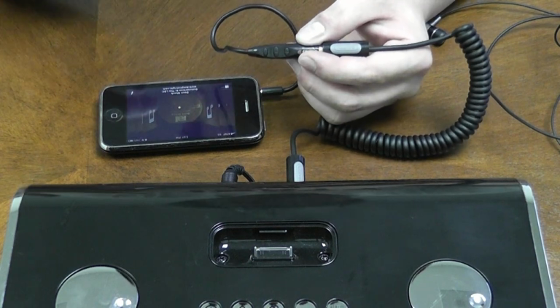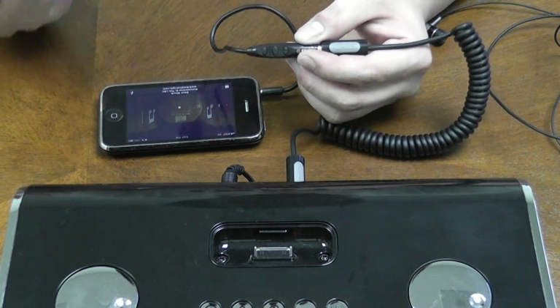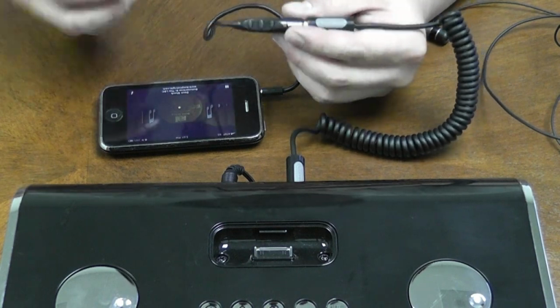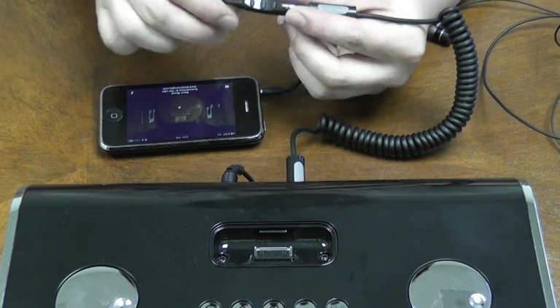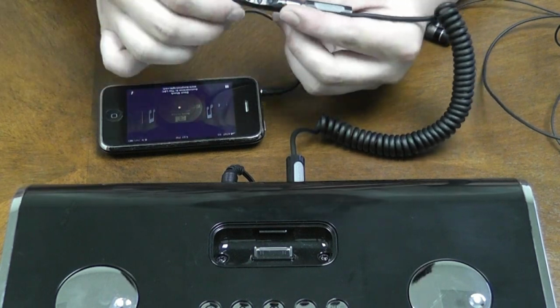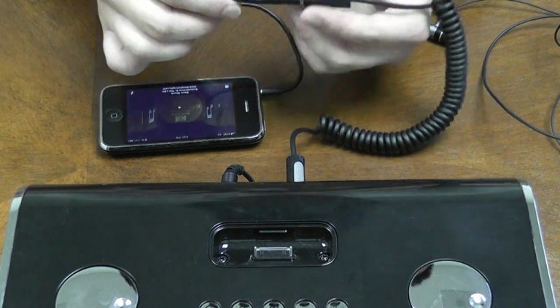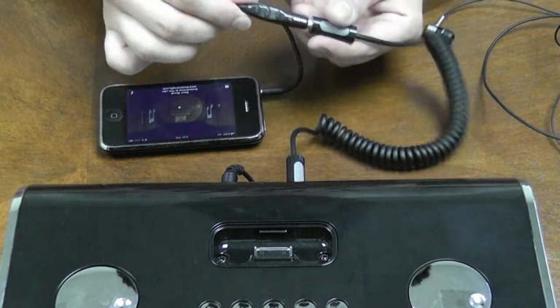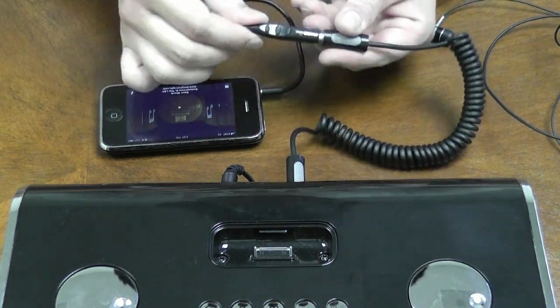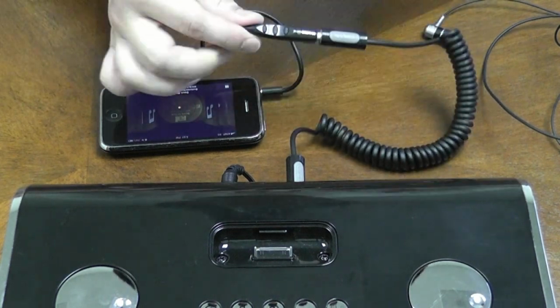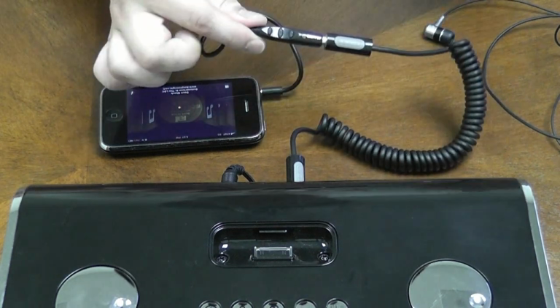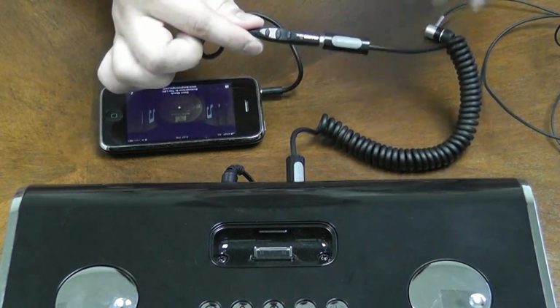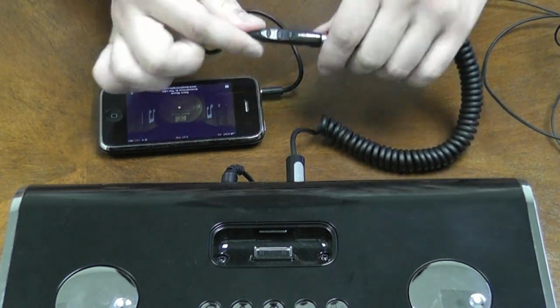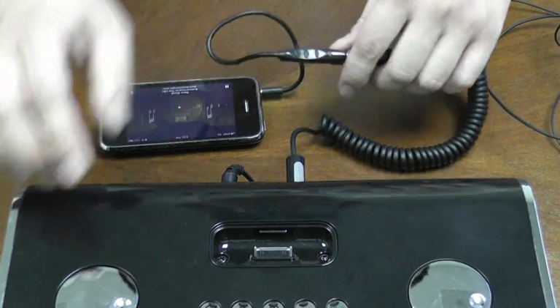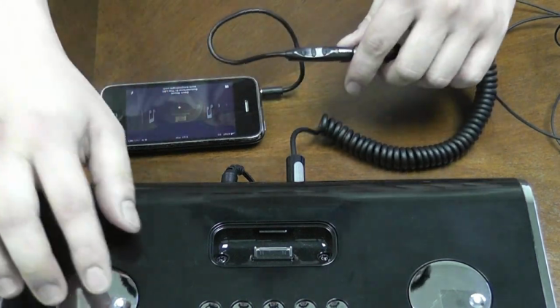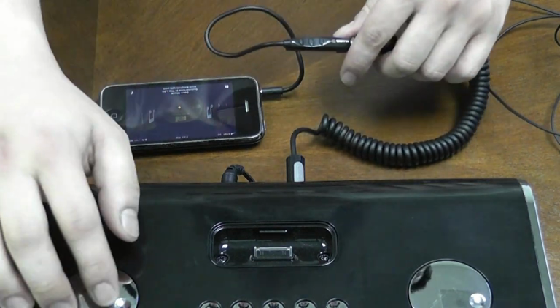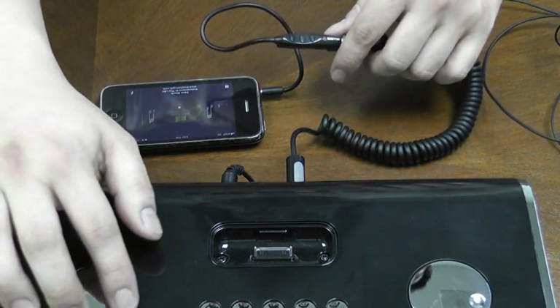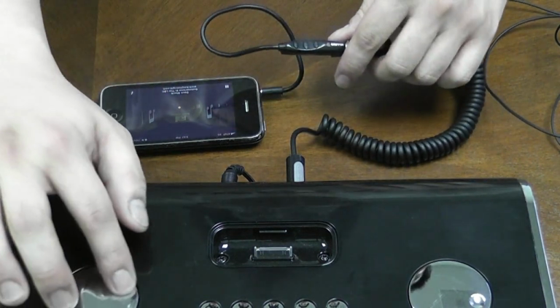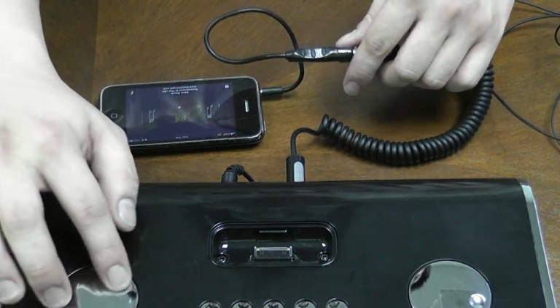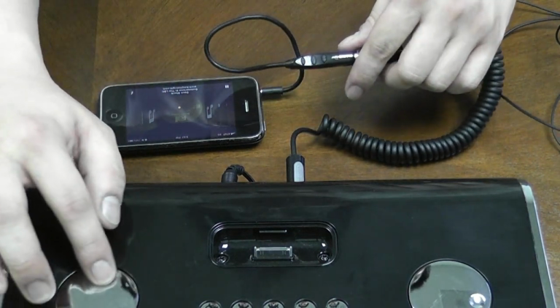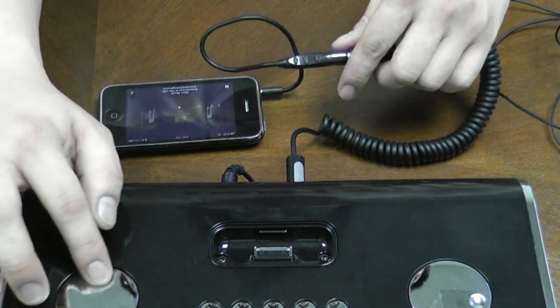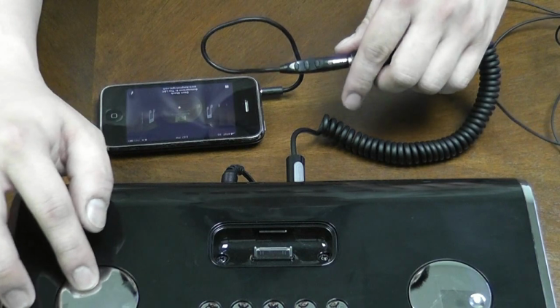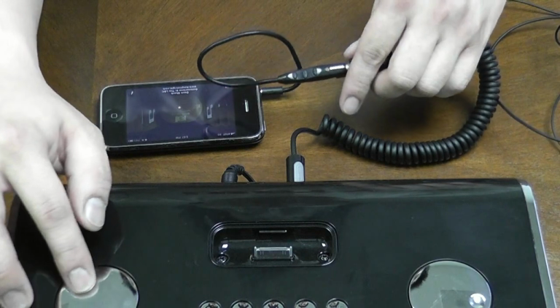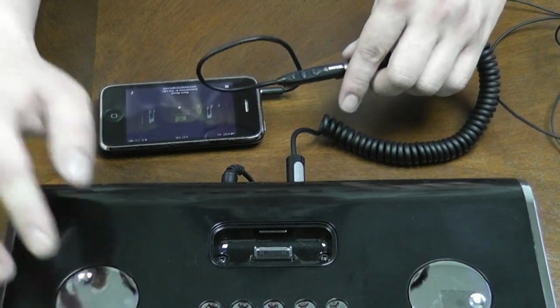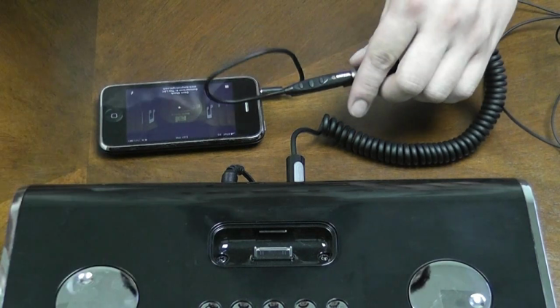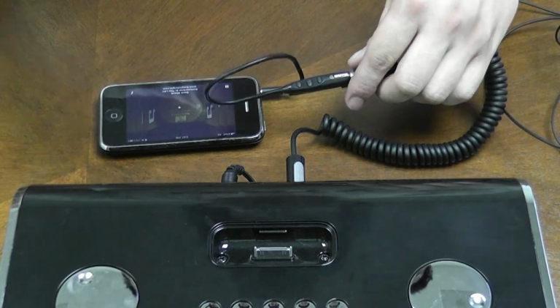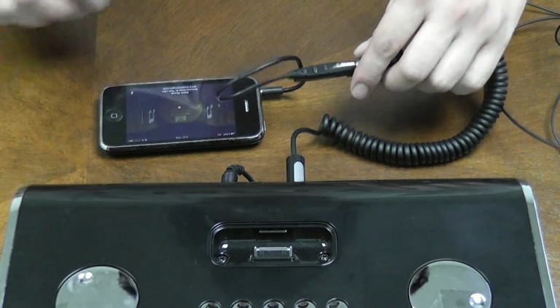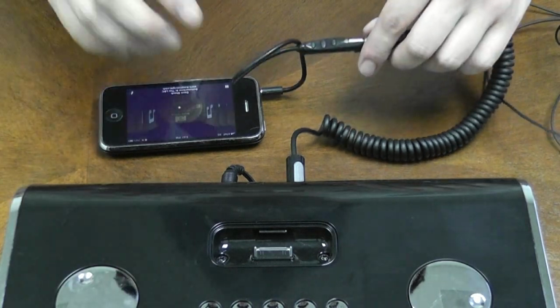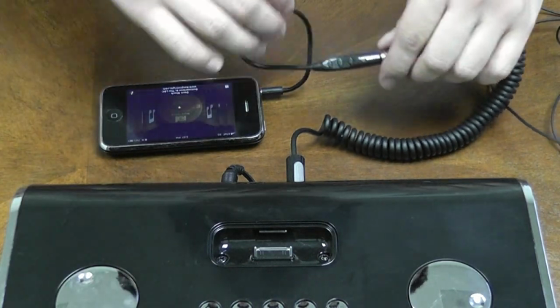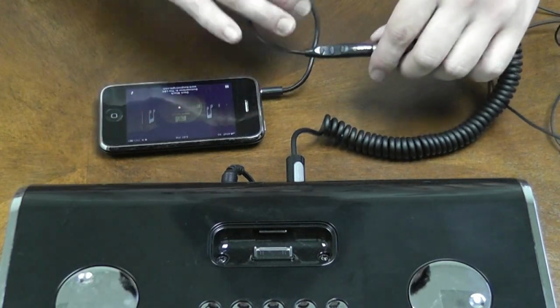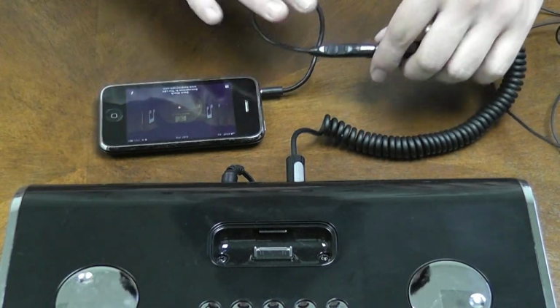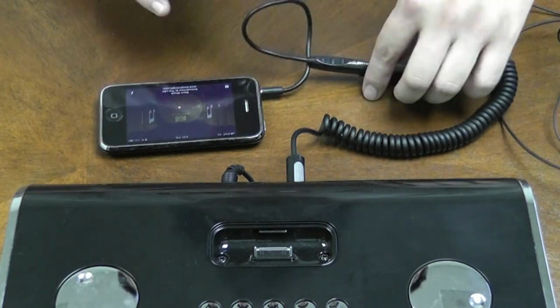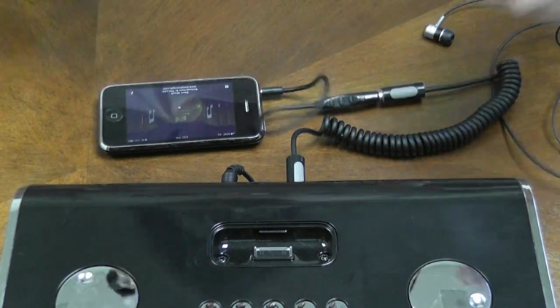This controller adapter is available at handhelditems.com. Thank you for watching.